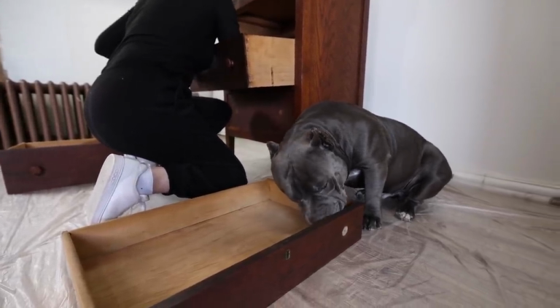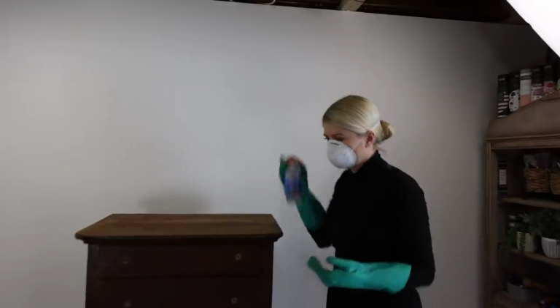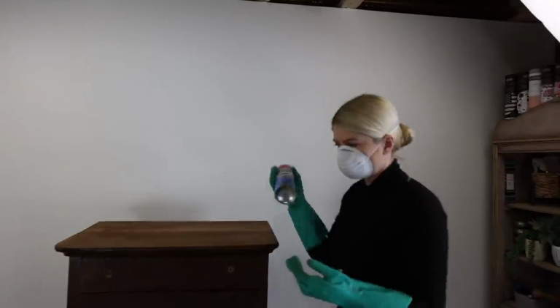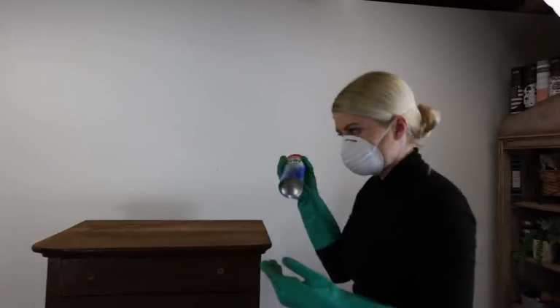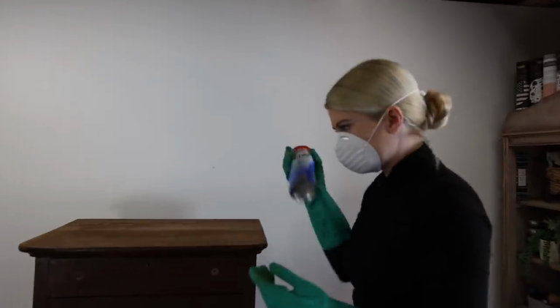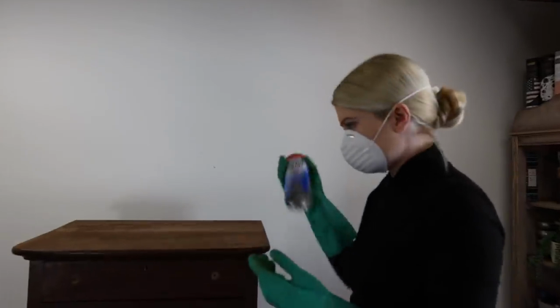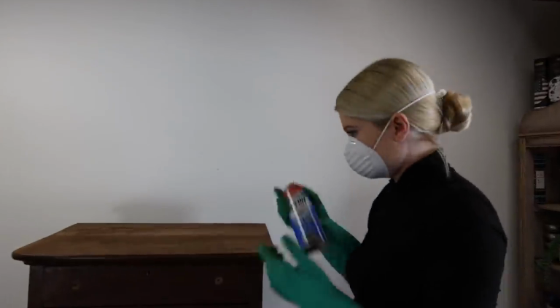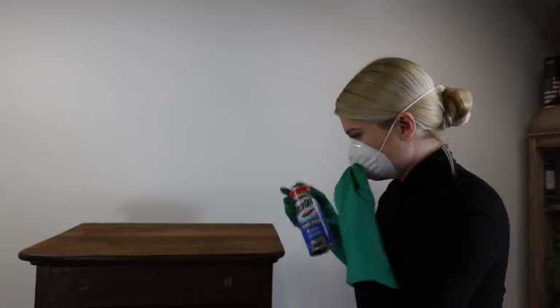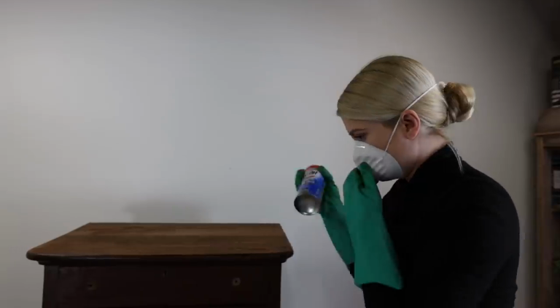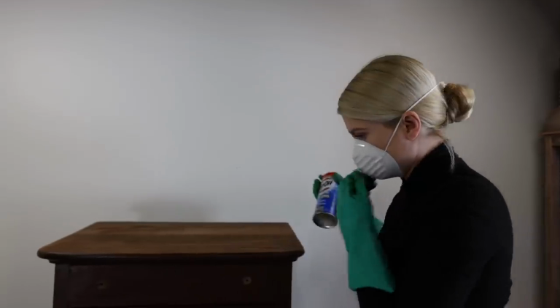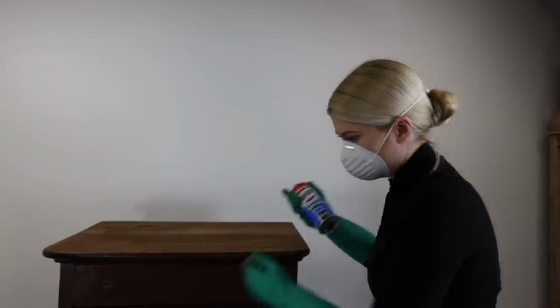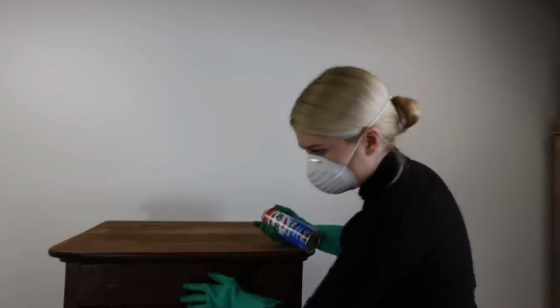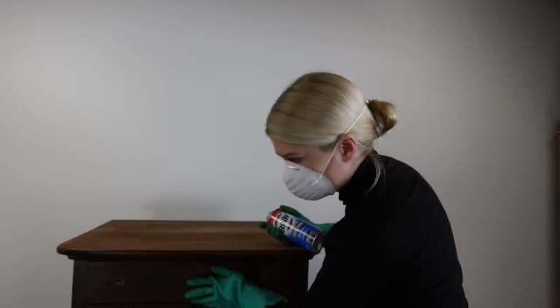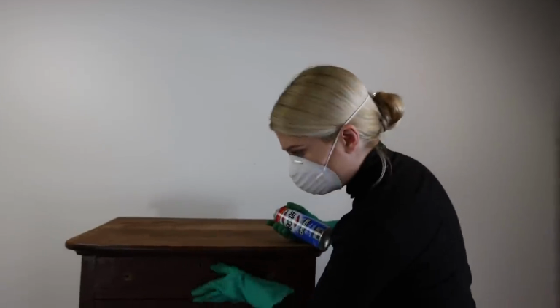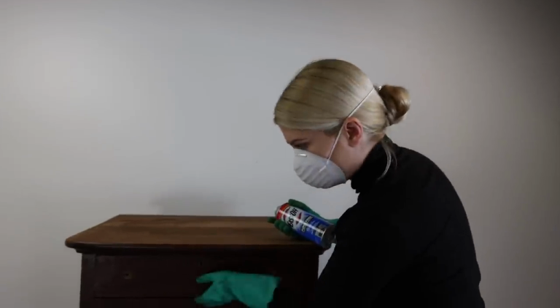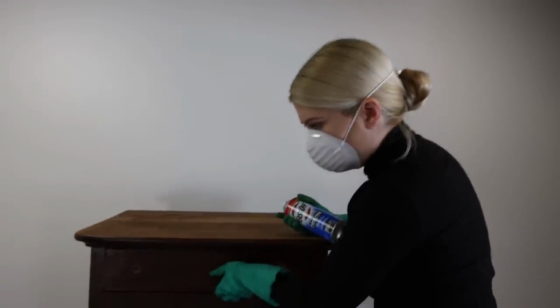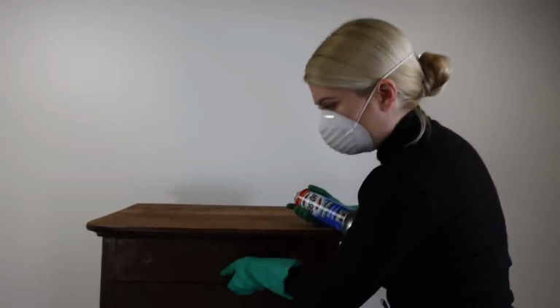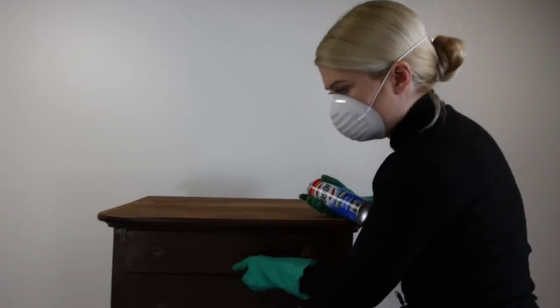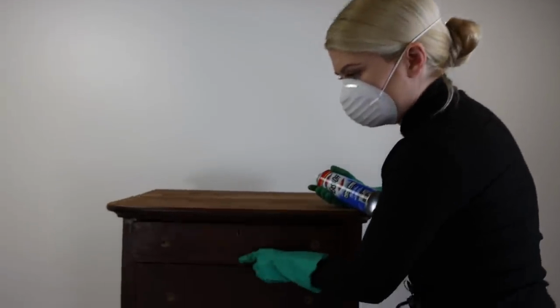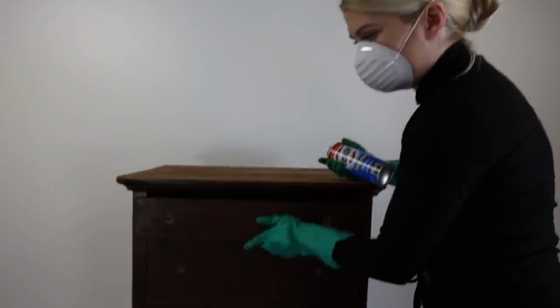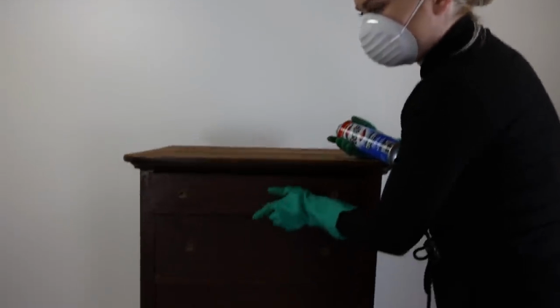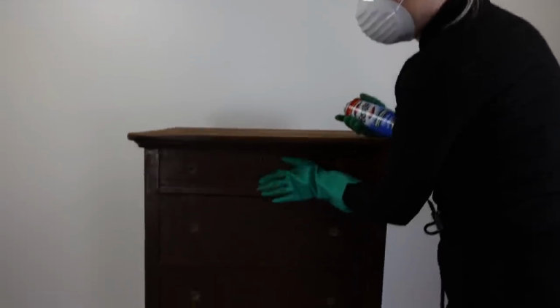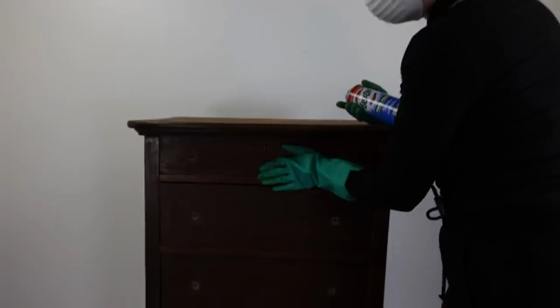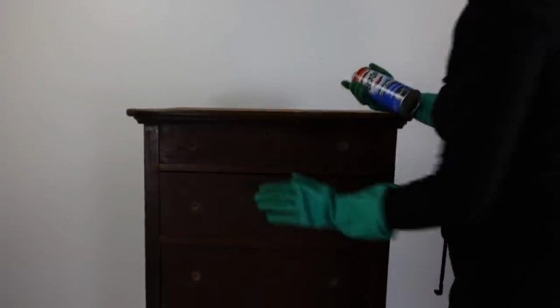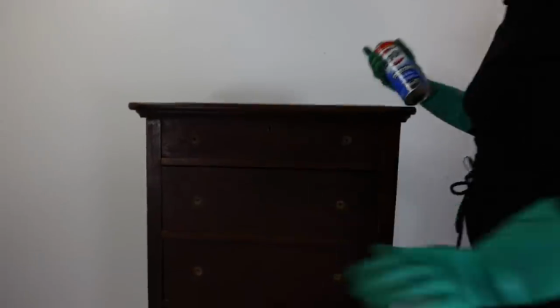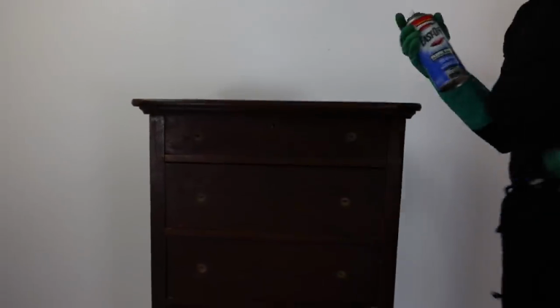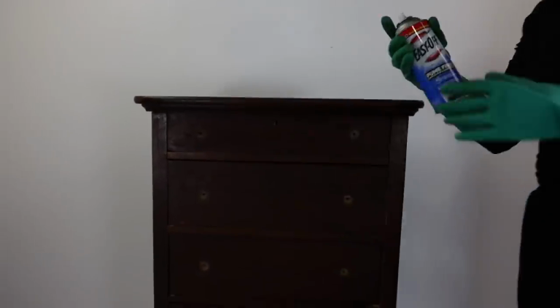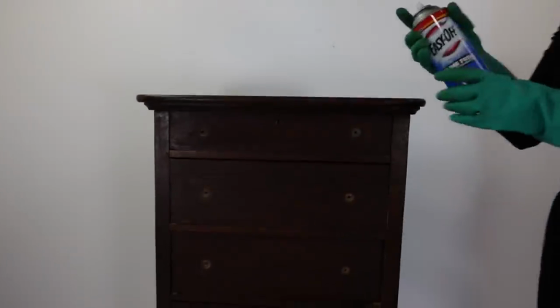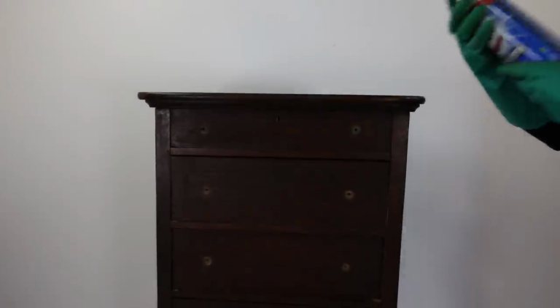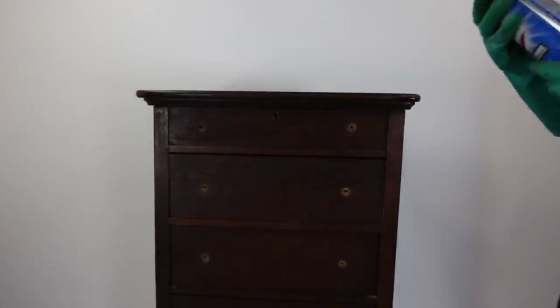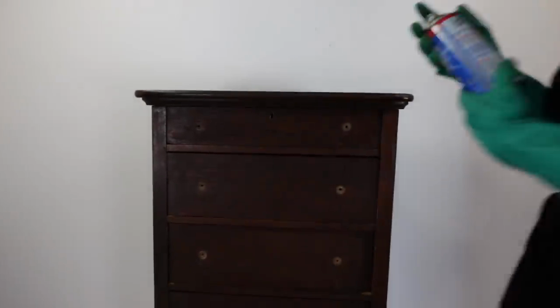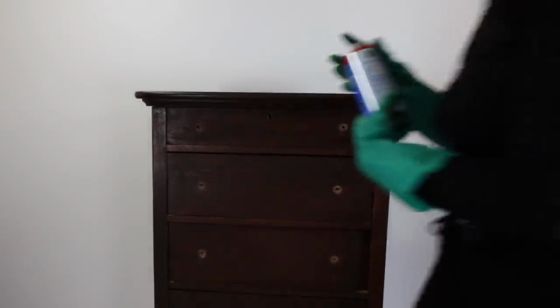I'm going to shake this and spray it all over the piece, then leave it like that for 15 minutes.